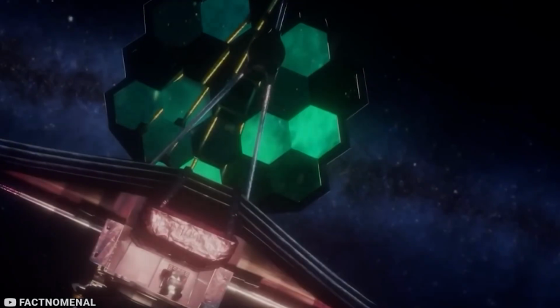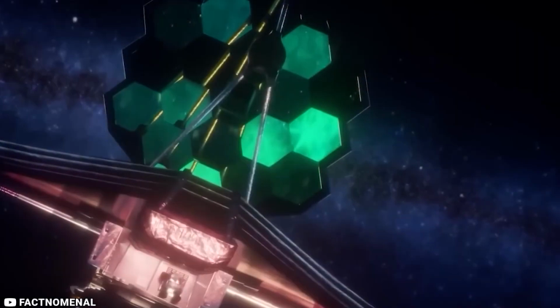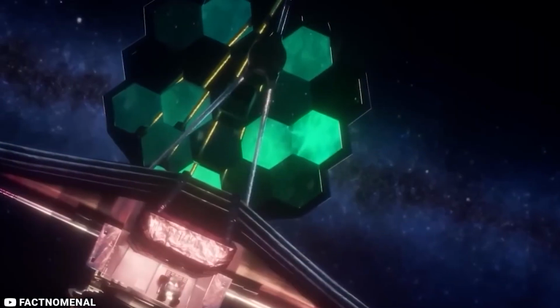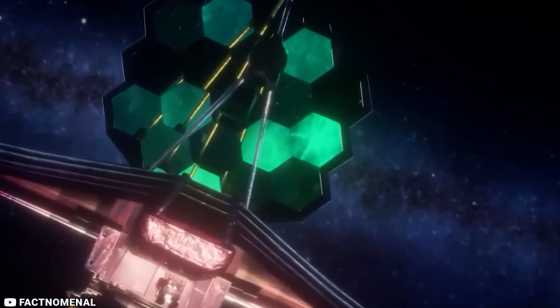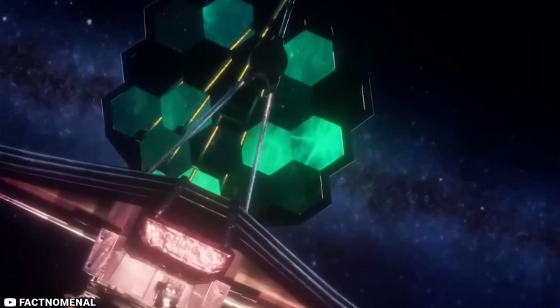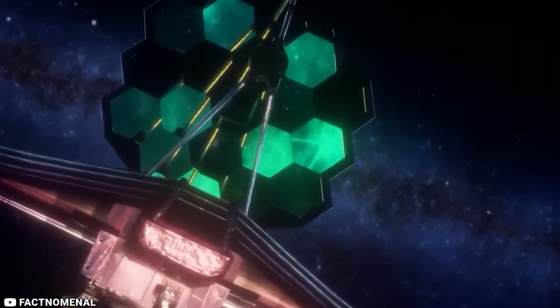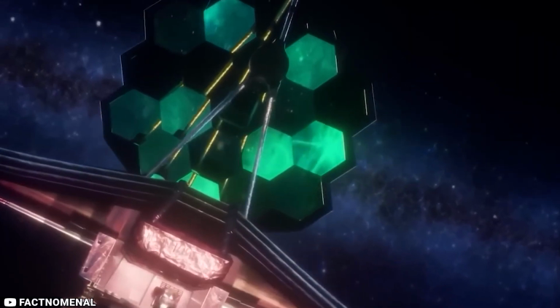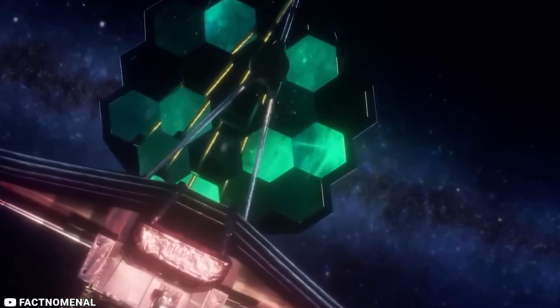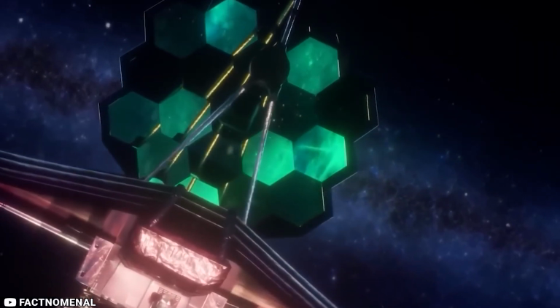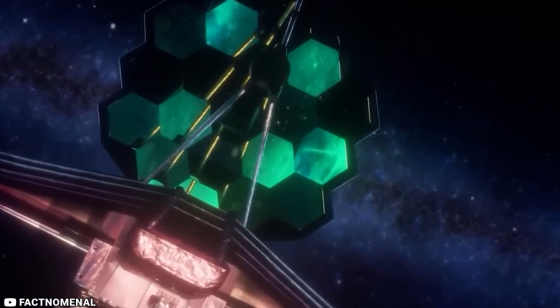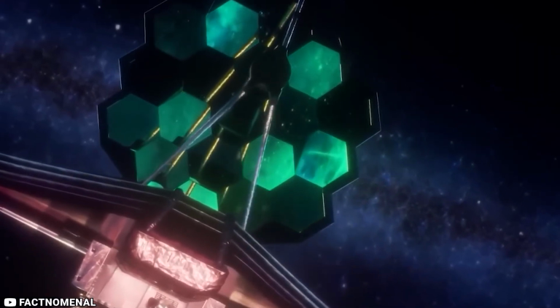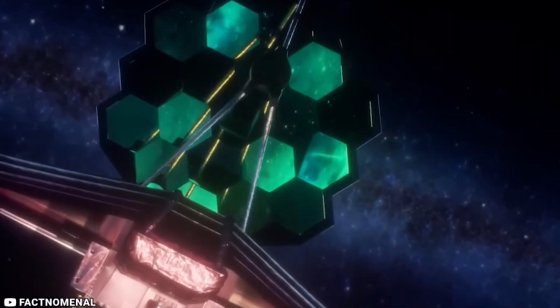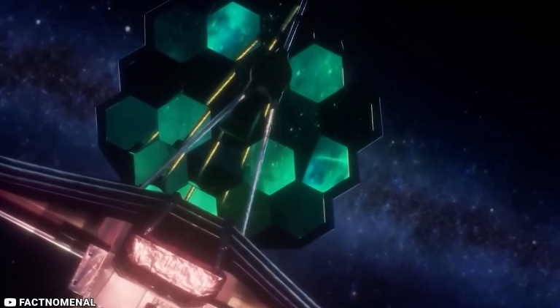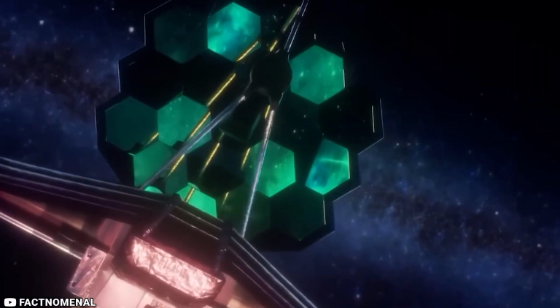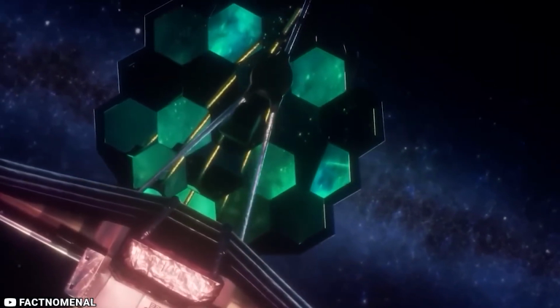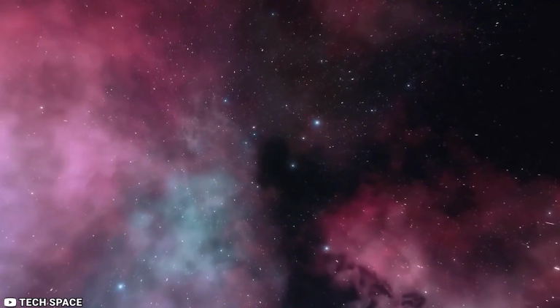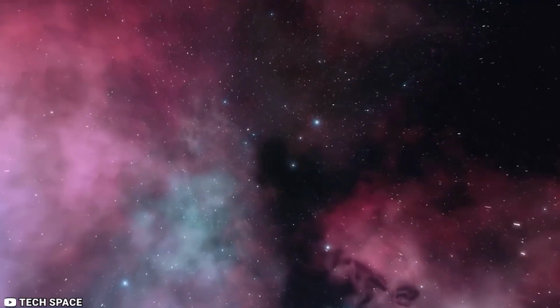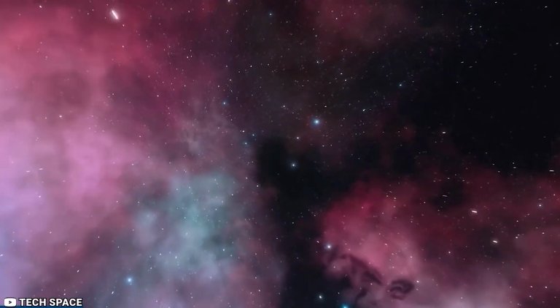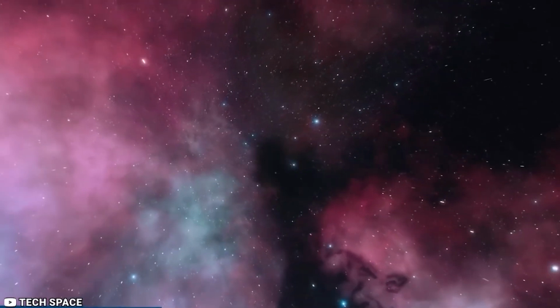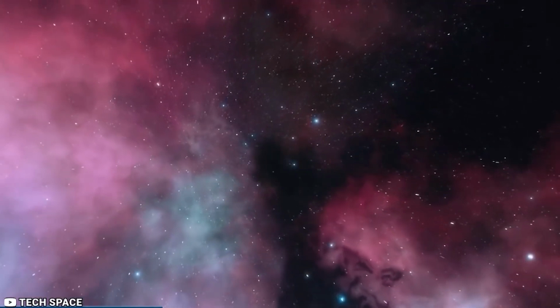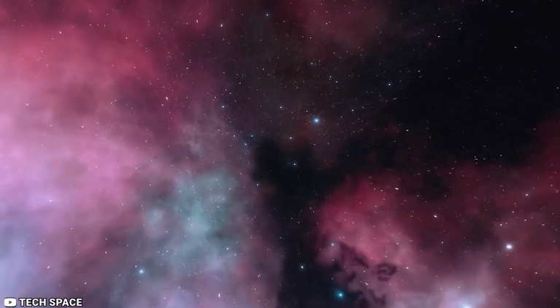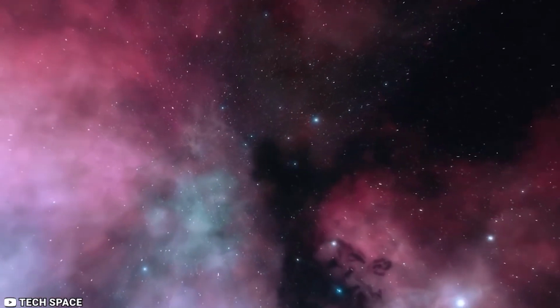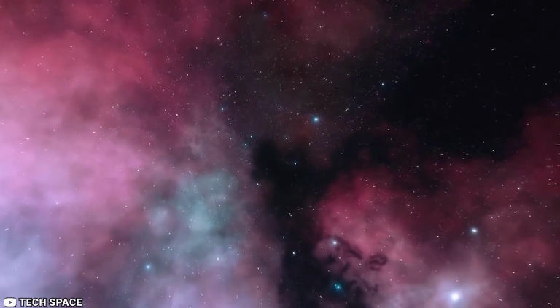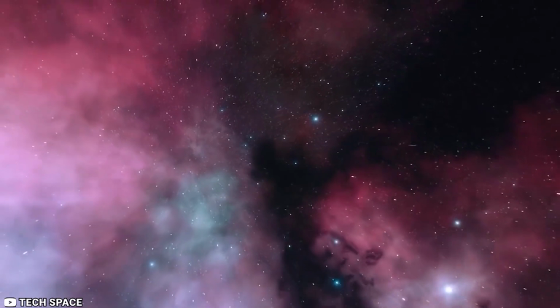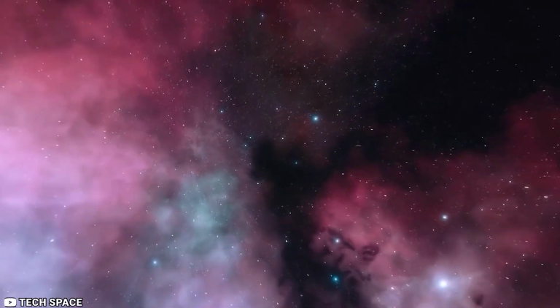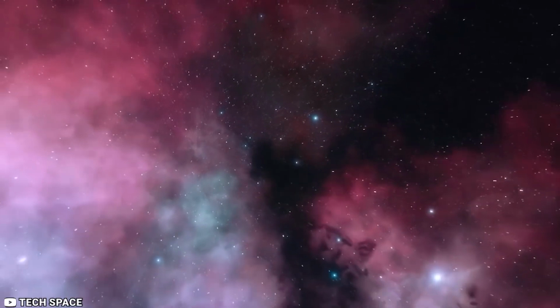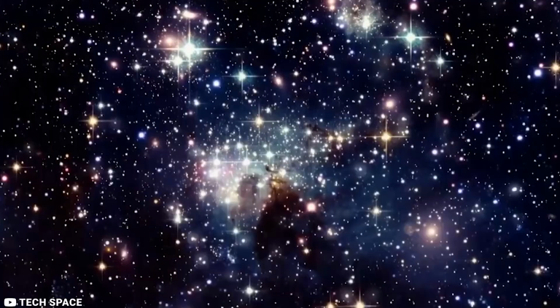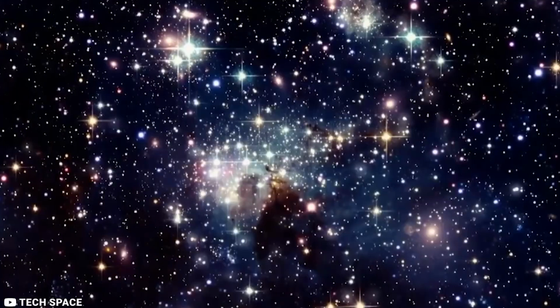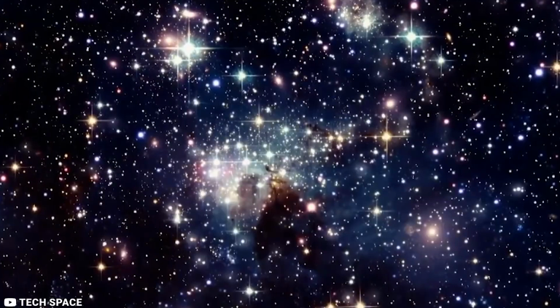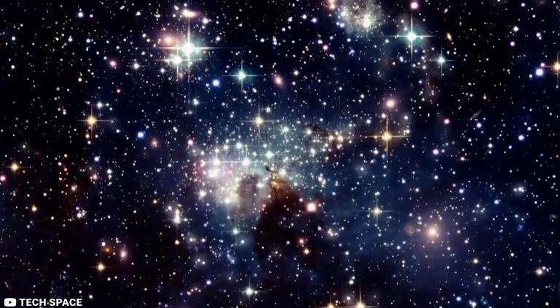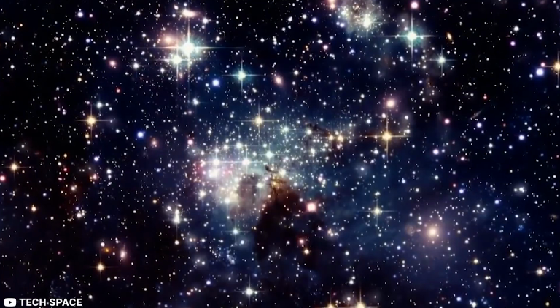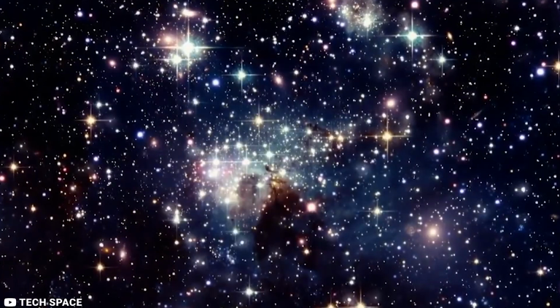Have you heard about the remarkable James Webb Space Telescope? If not, stay with us and explore the vast knowledge of our cosmos.